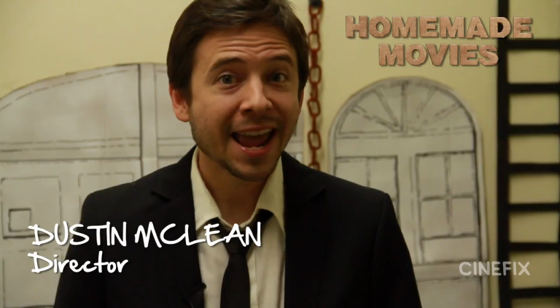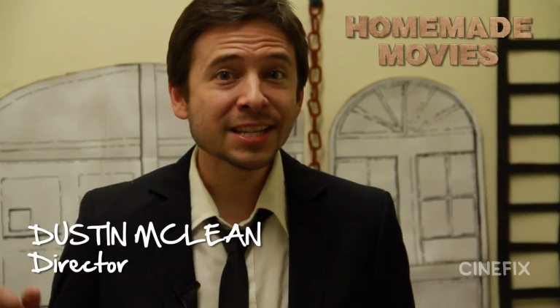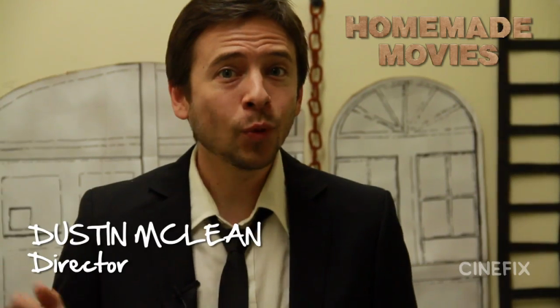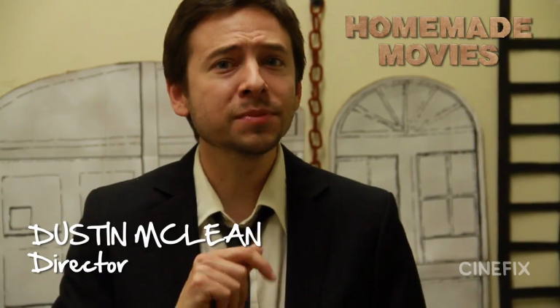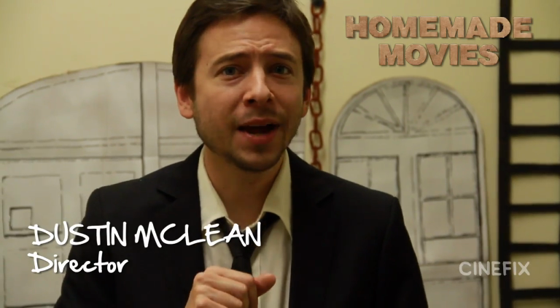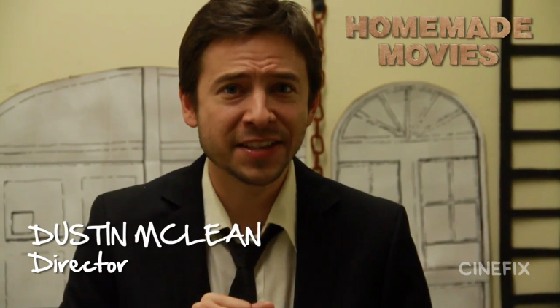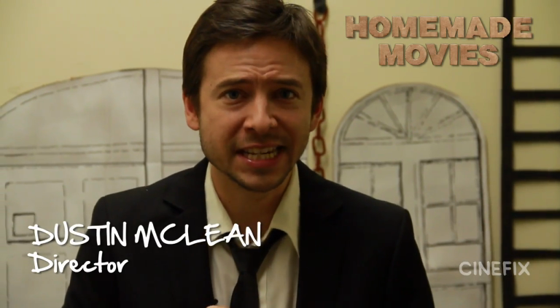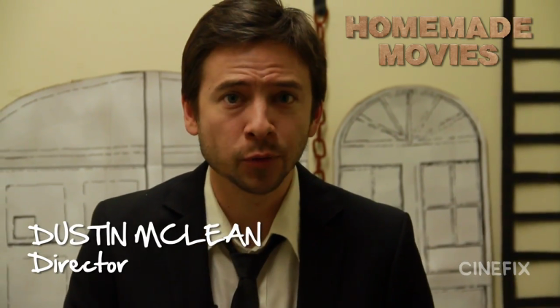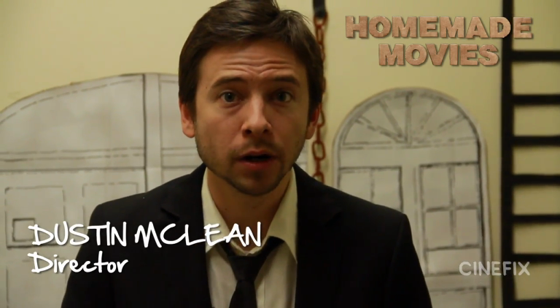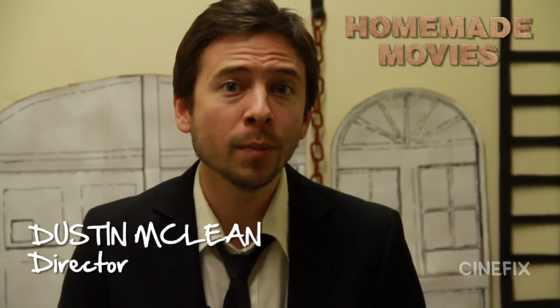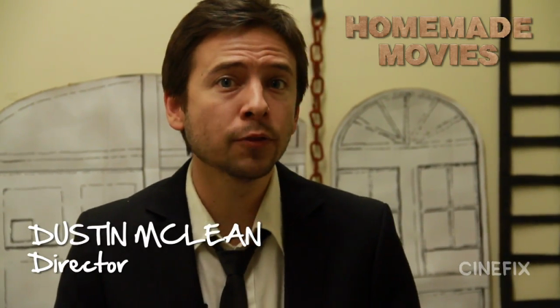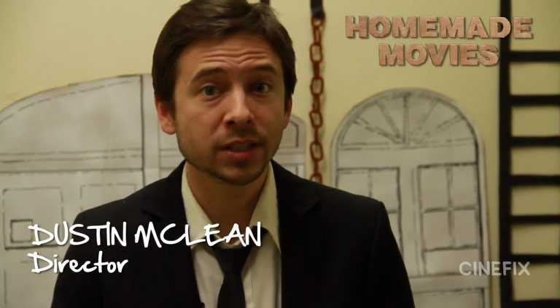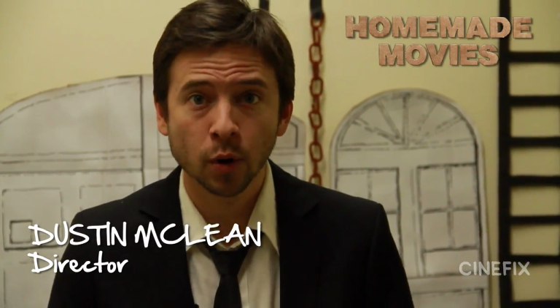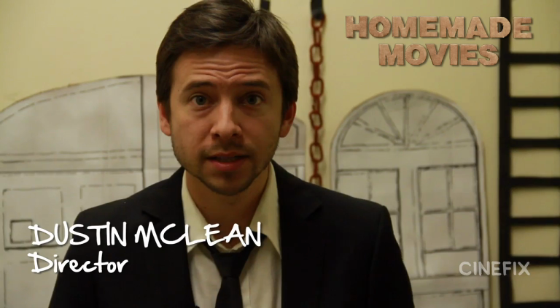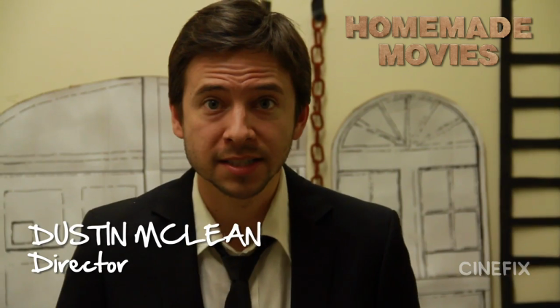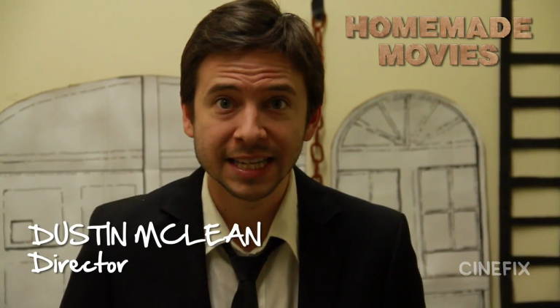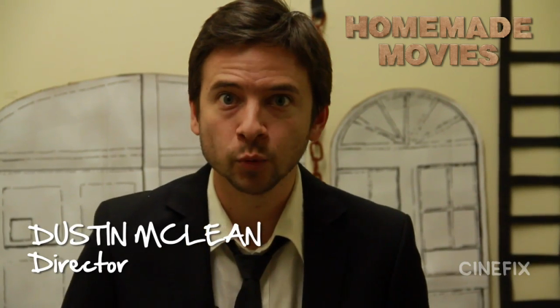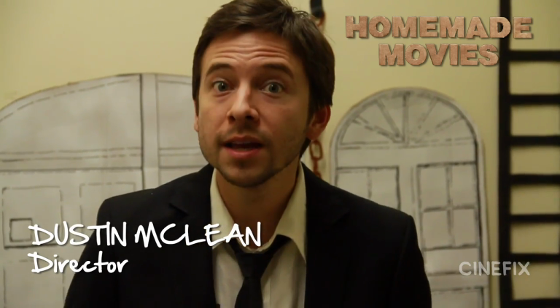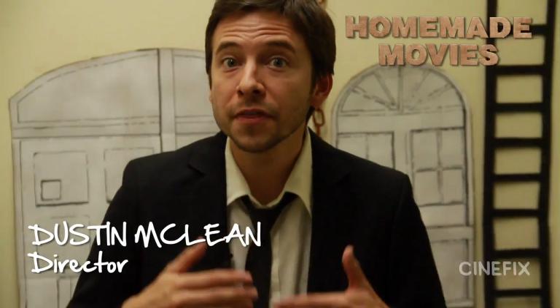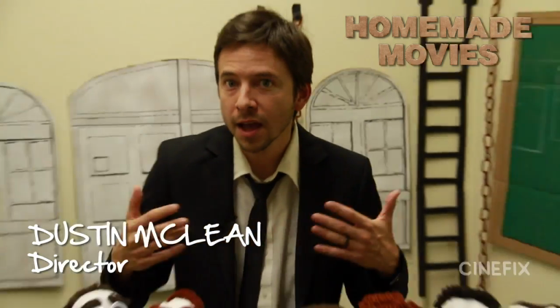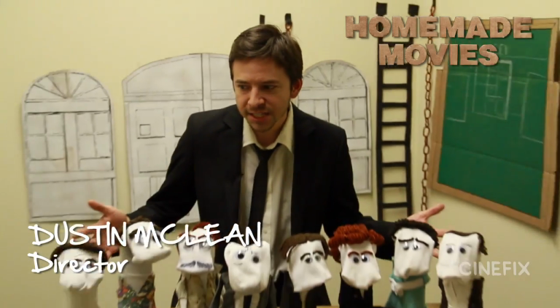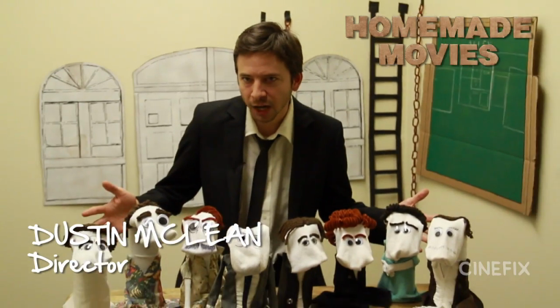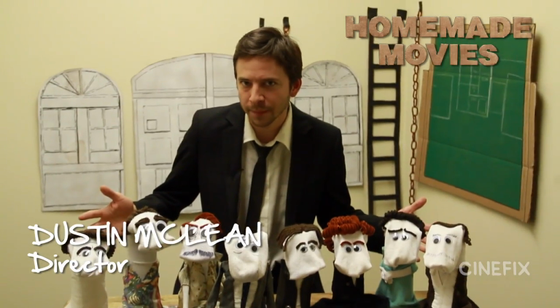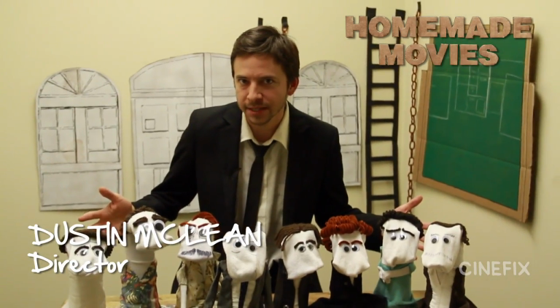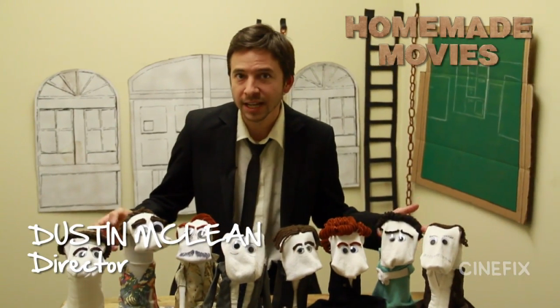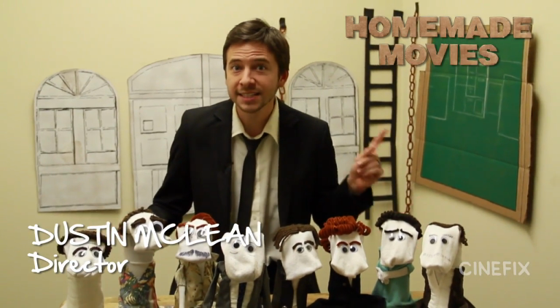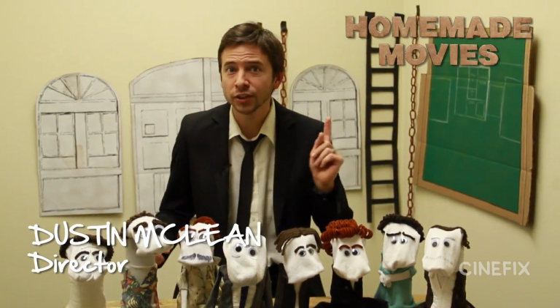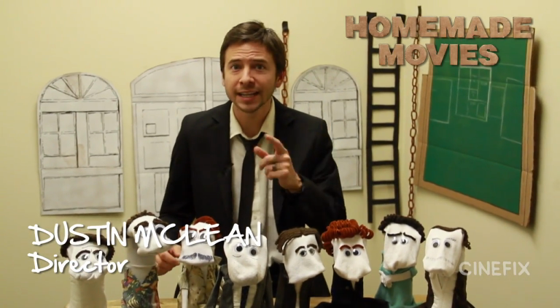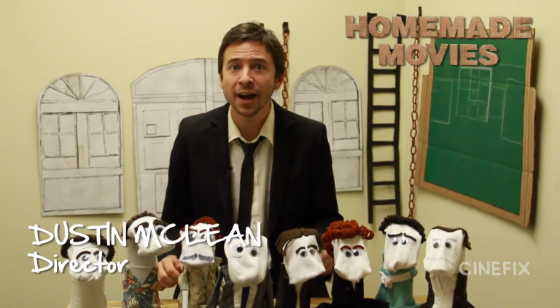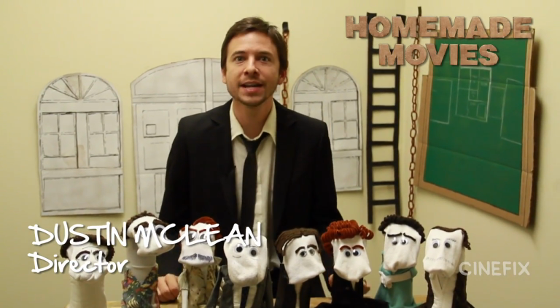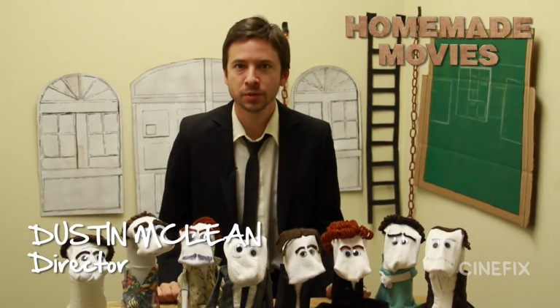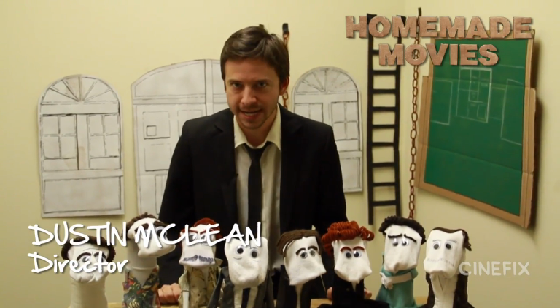Welcome to the behind the scenes for our homemade Reservoir Dogs scene with sock puppets. Let's take a look at how the magic was made.